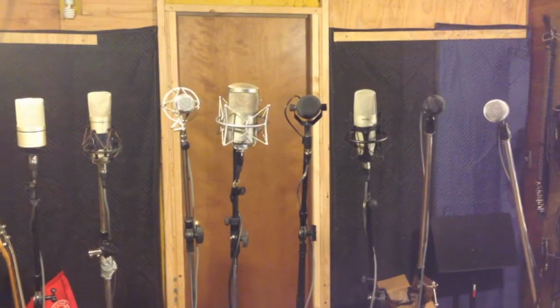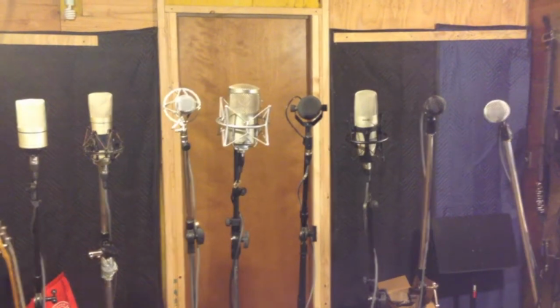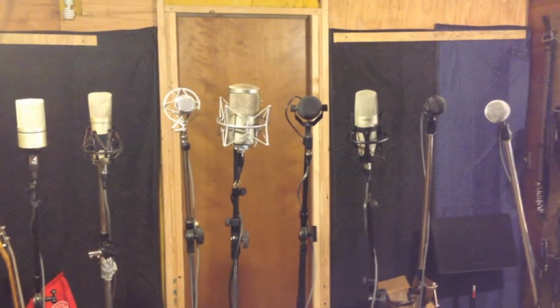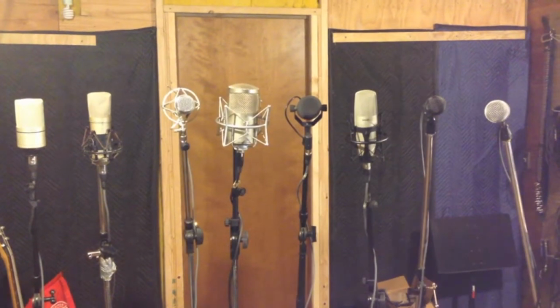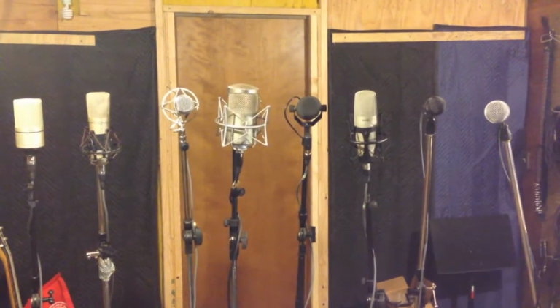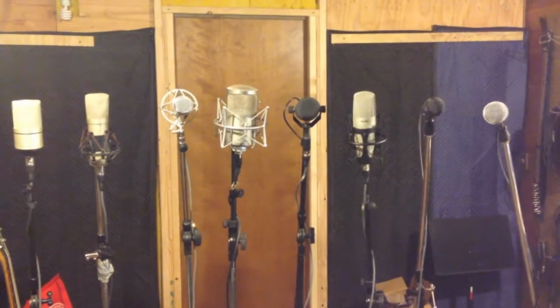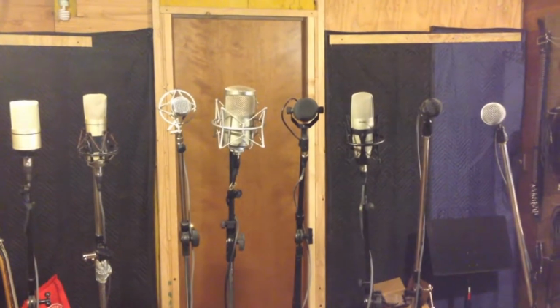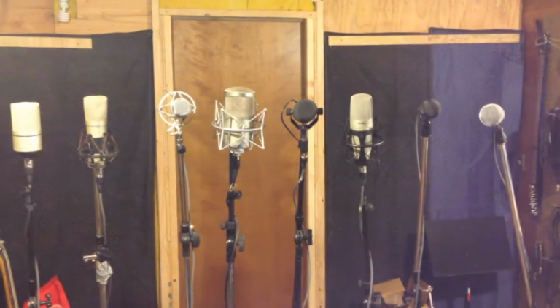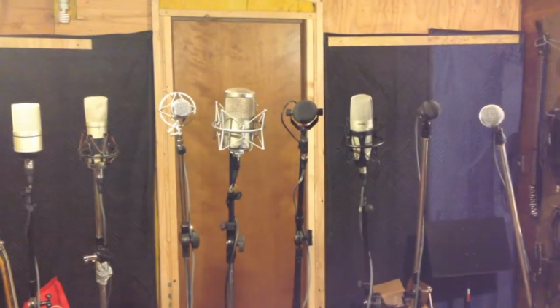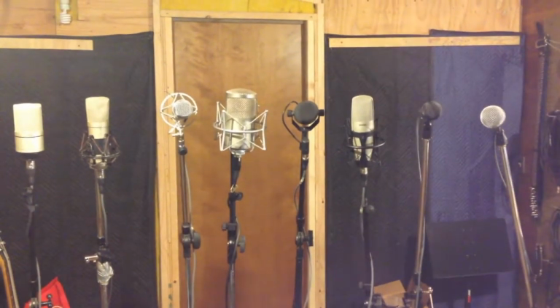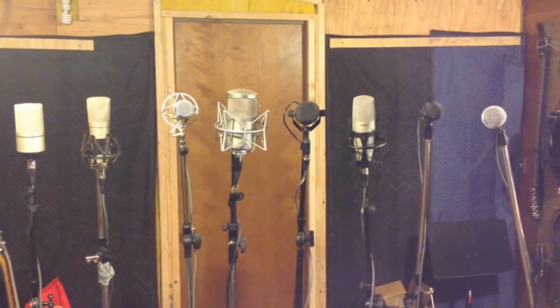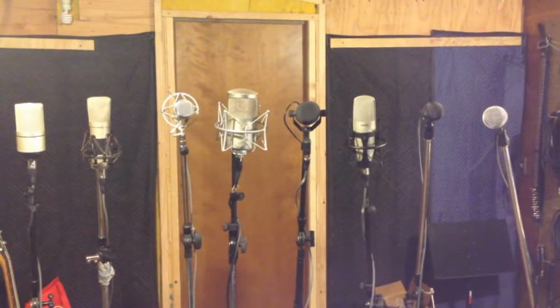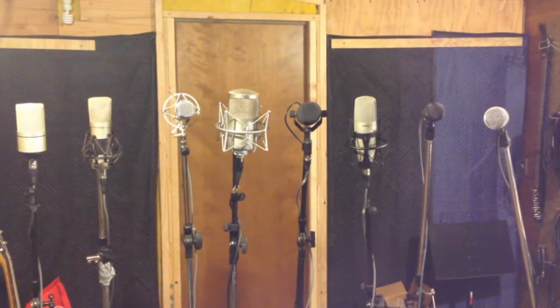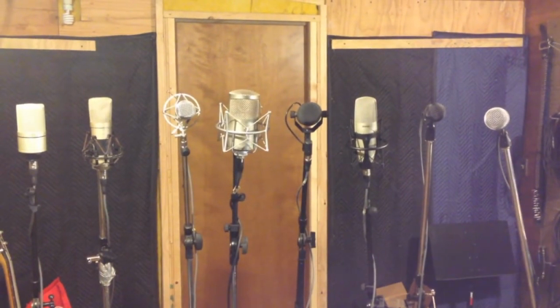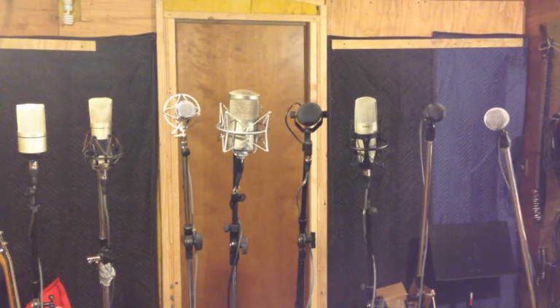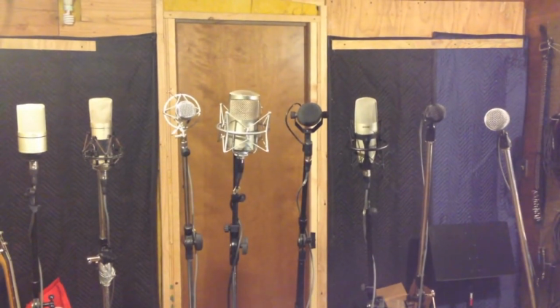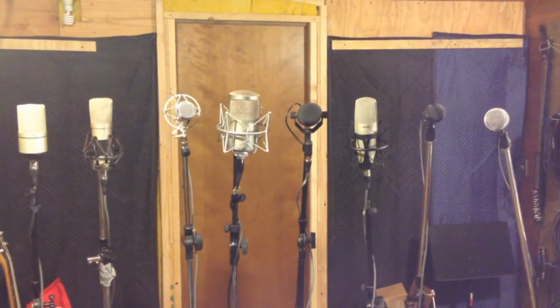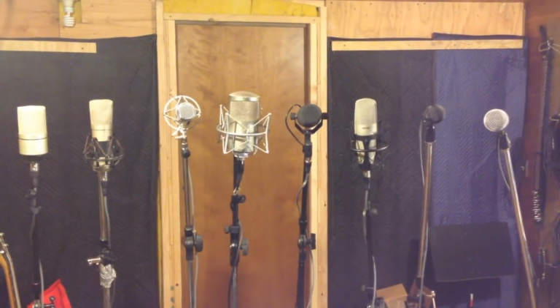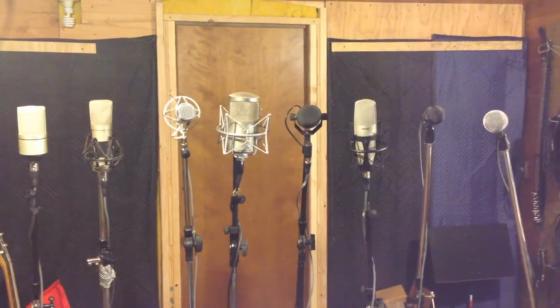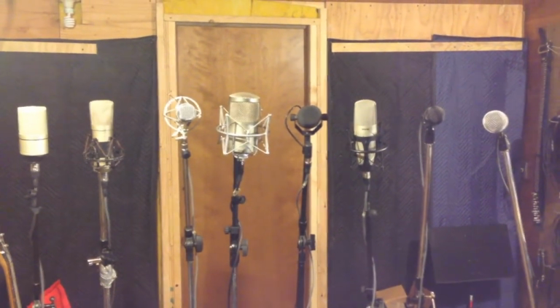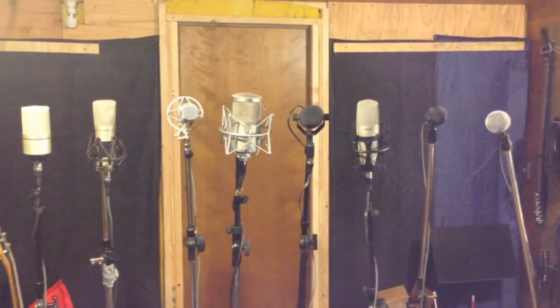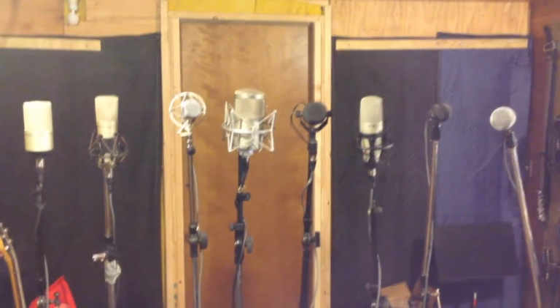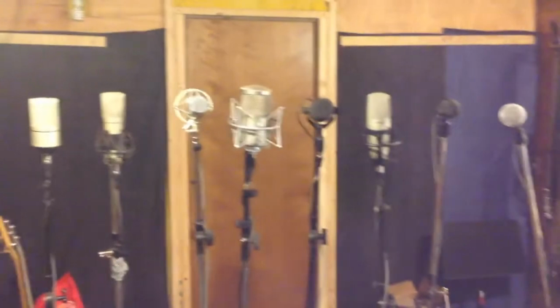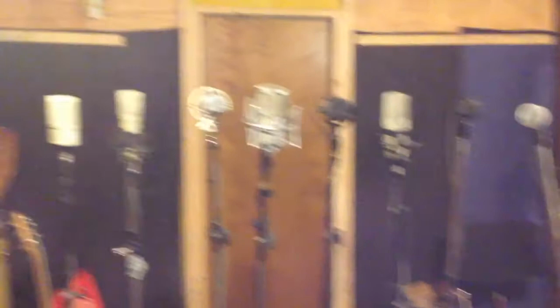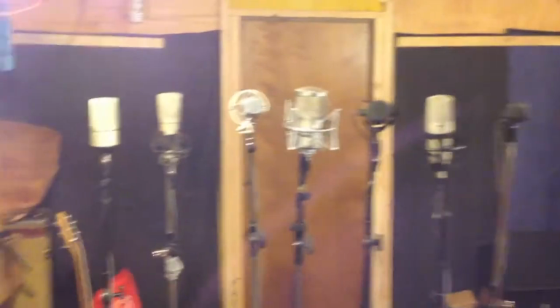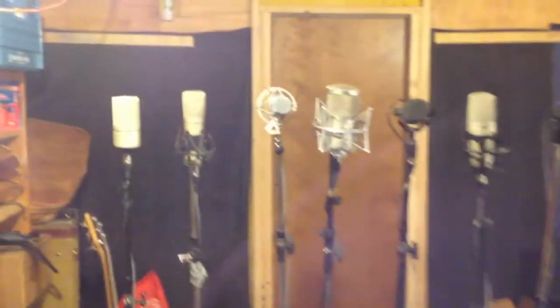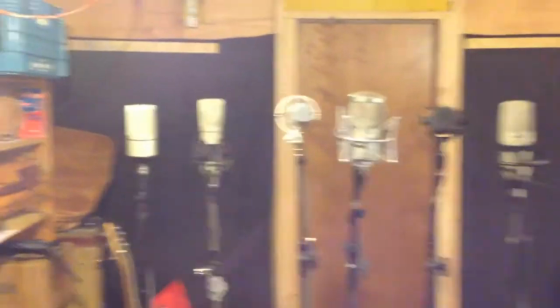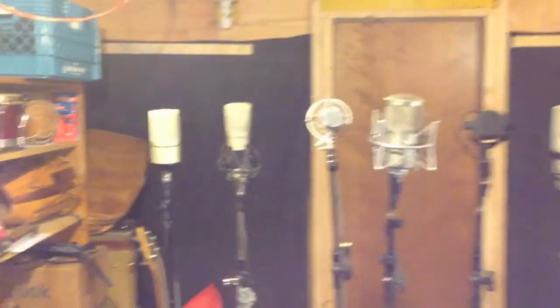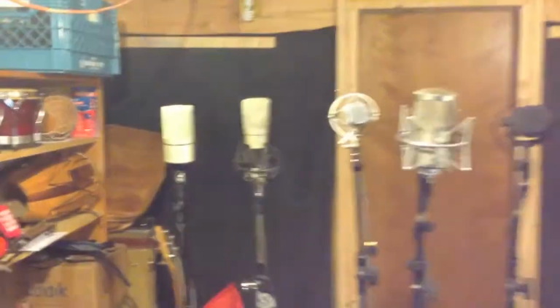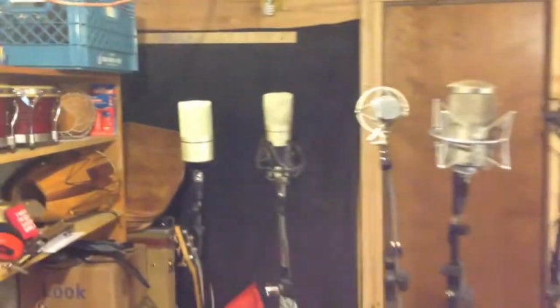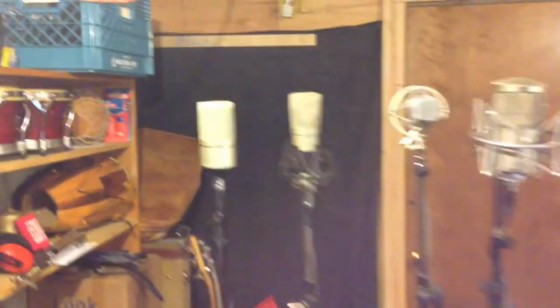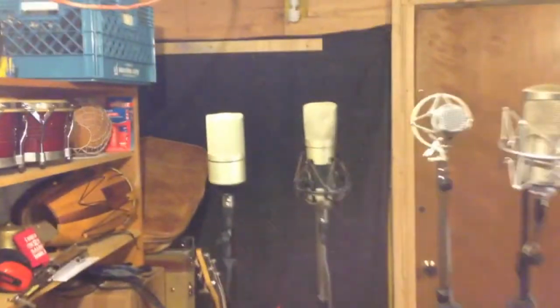Hey guys, I've got eight mics here I'm going to test out. Let me tell you what they are.